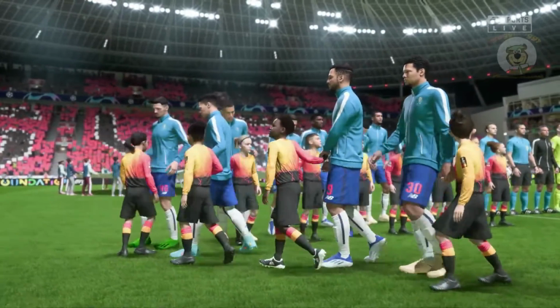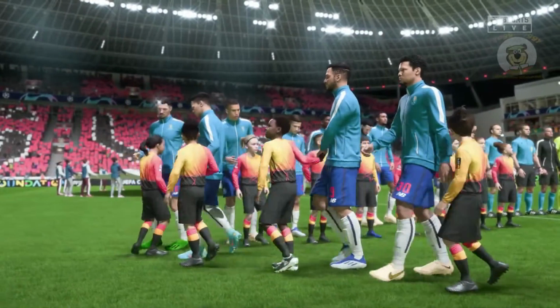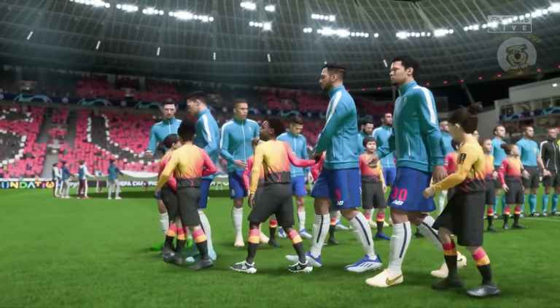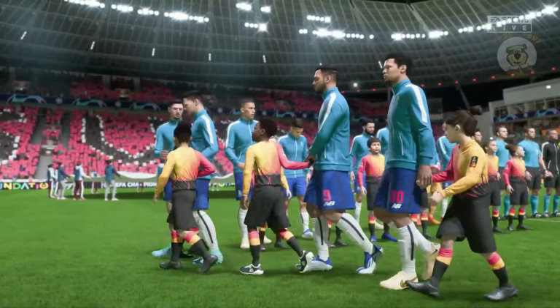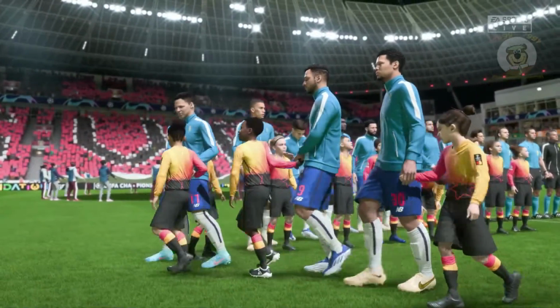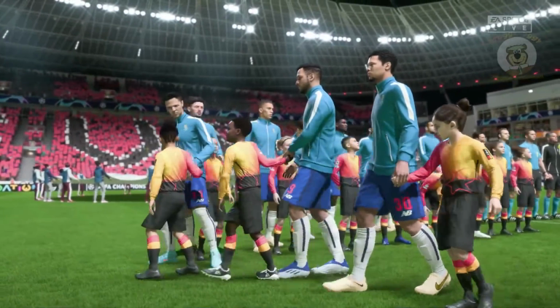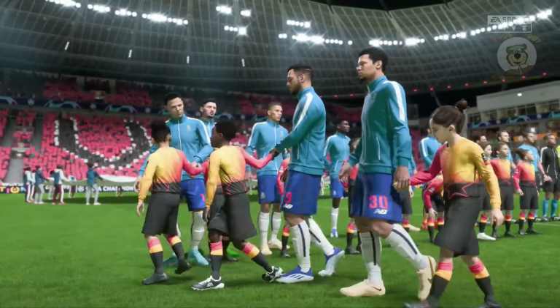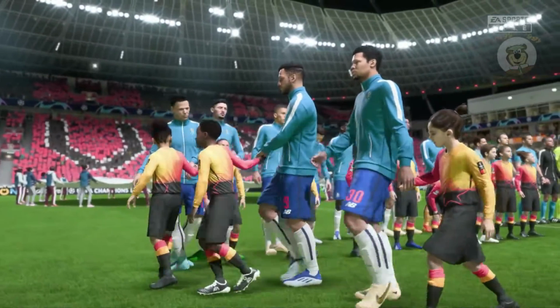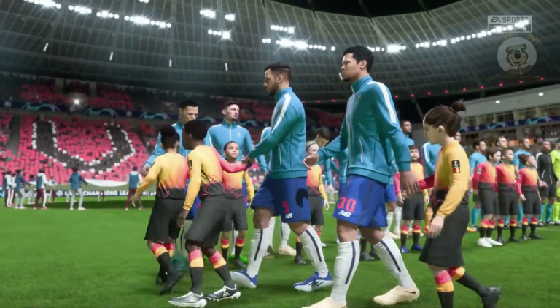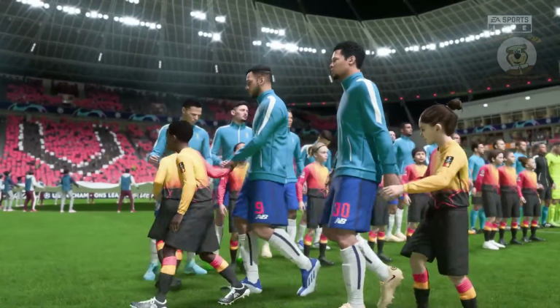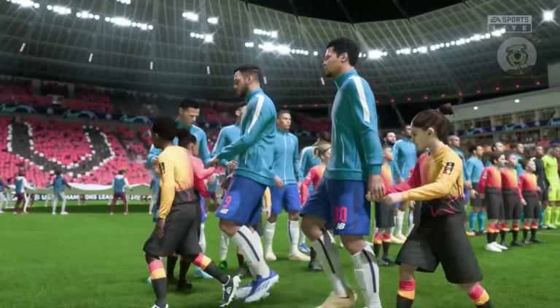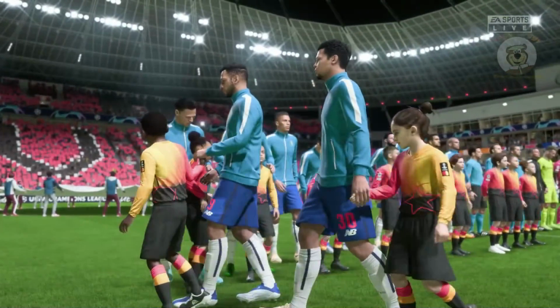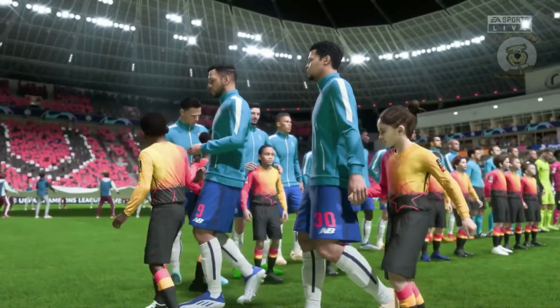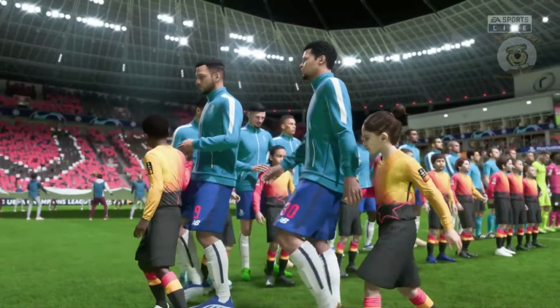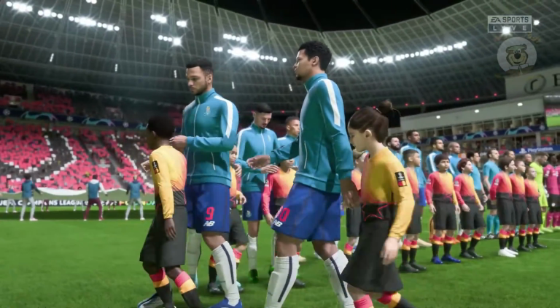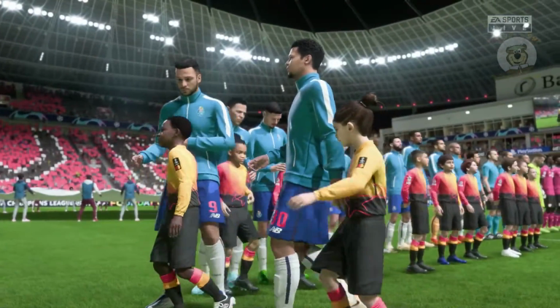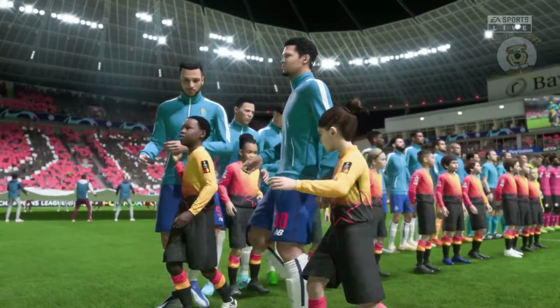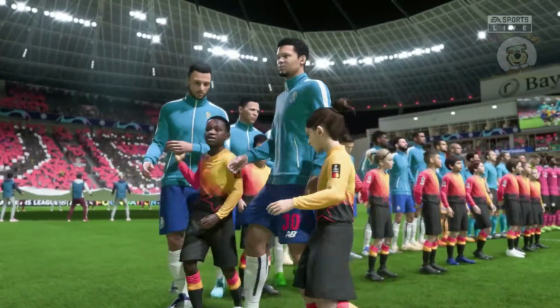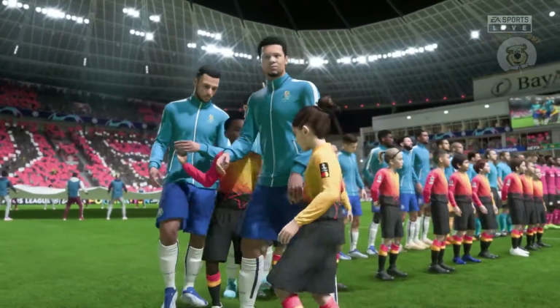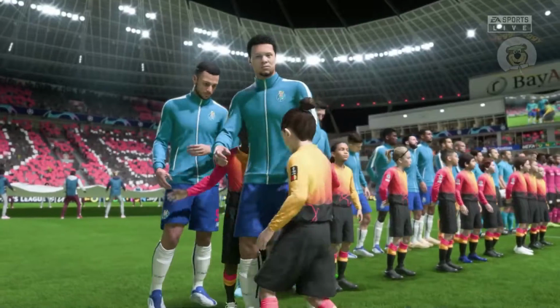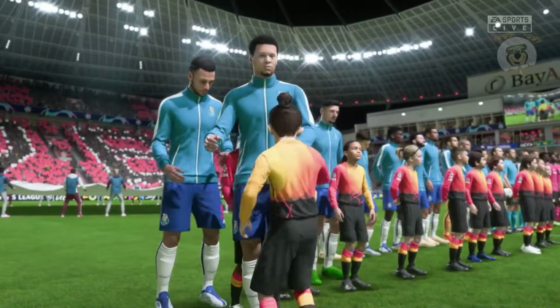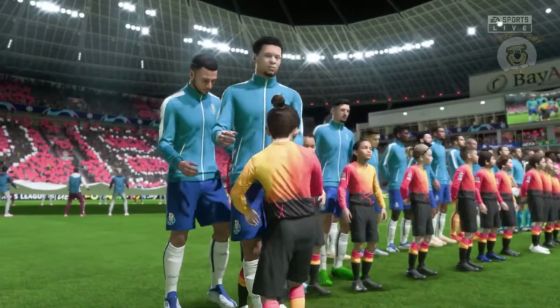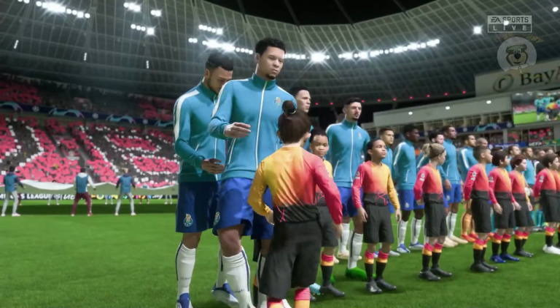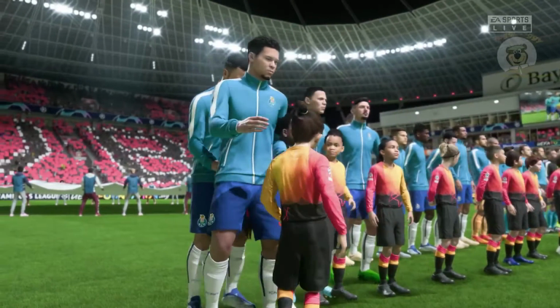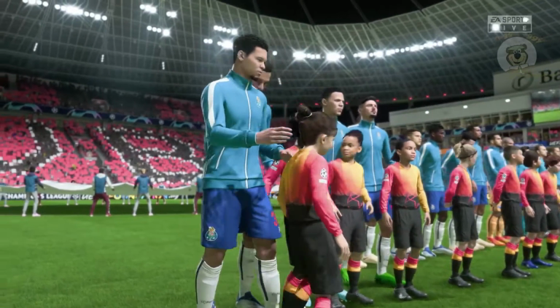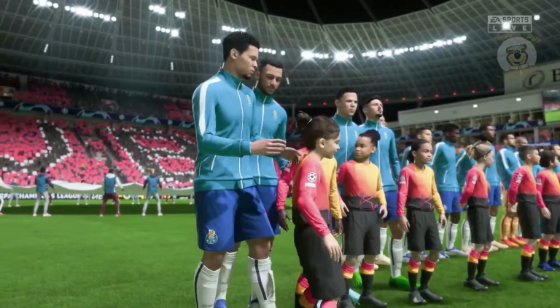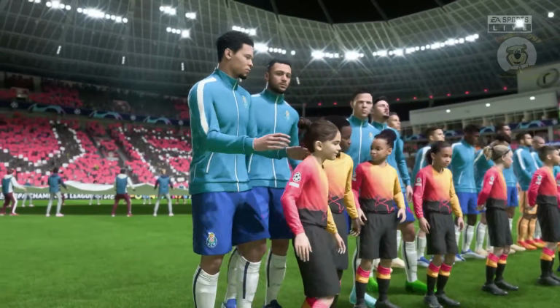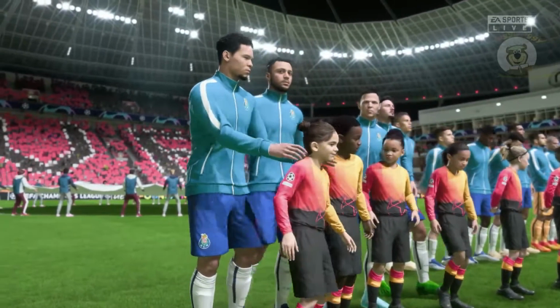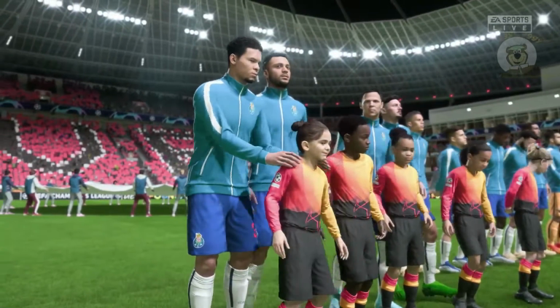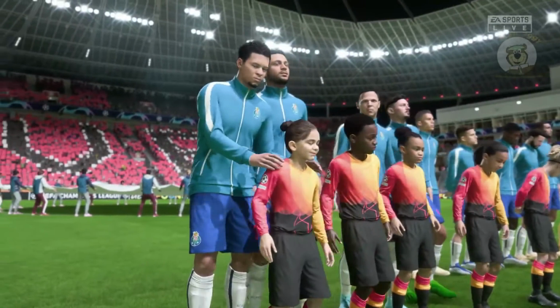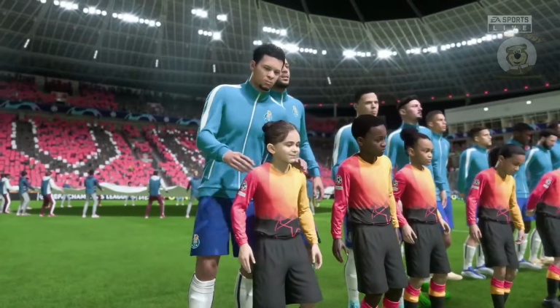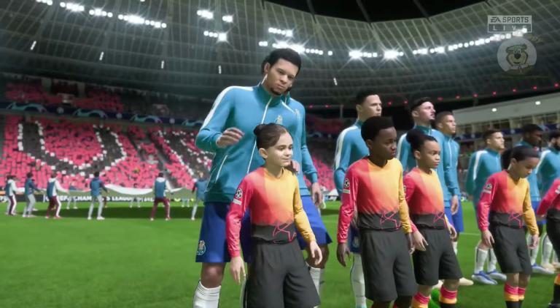The first game of the group is so vital. You just can't get off to a losing start. This could be a tight battle today, Derek.